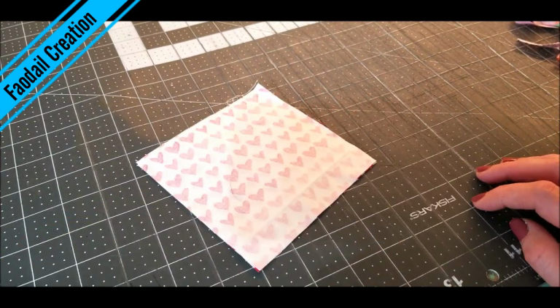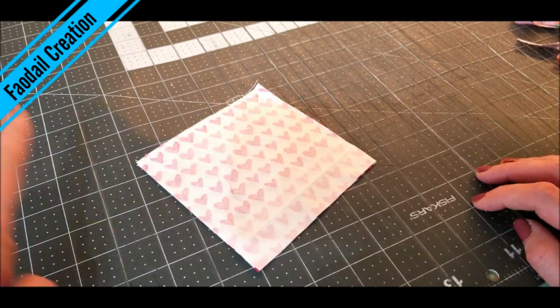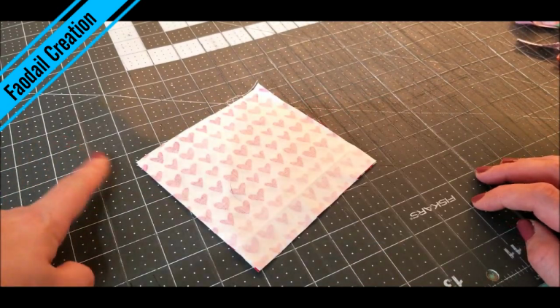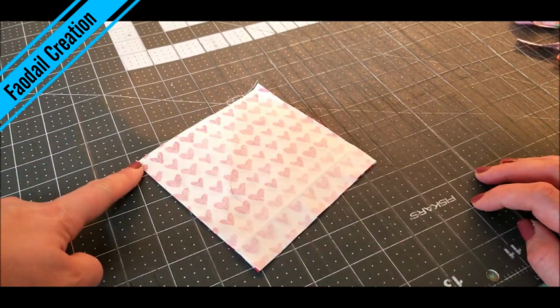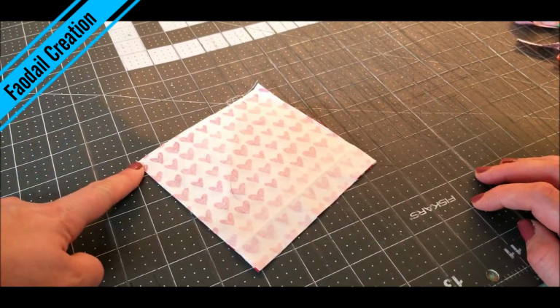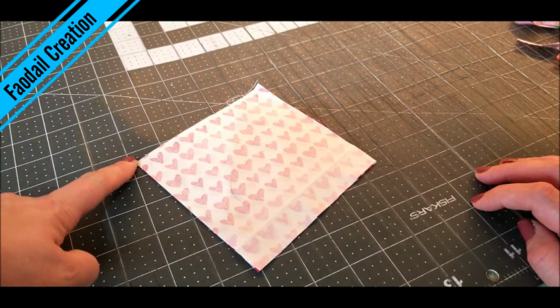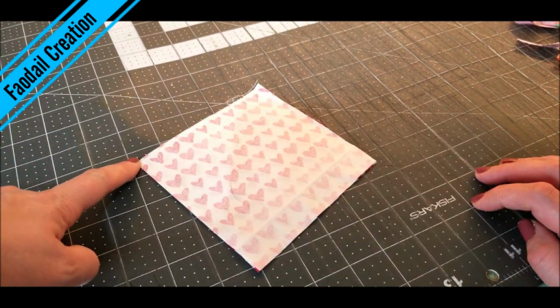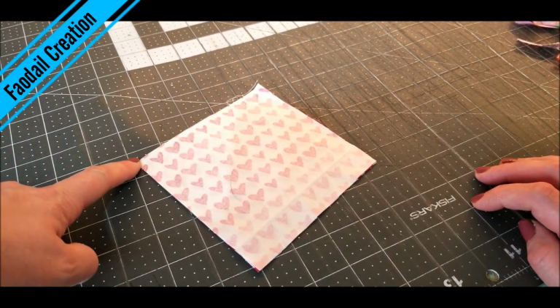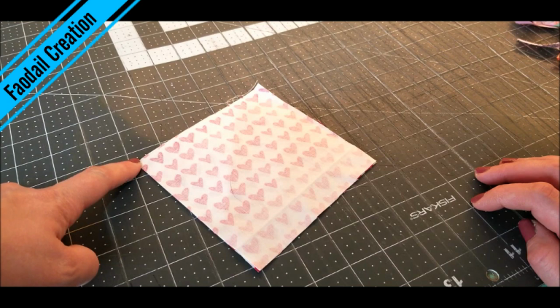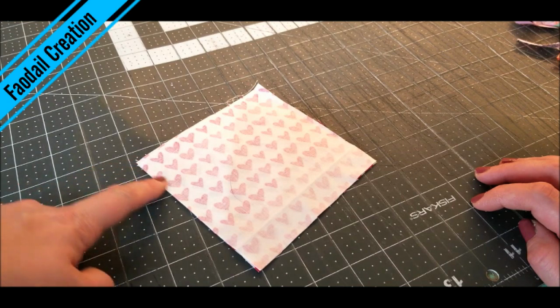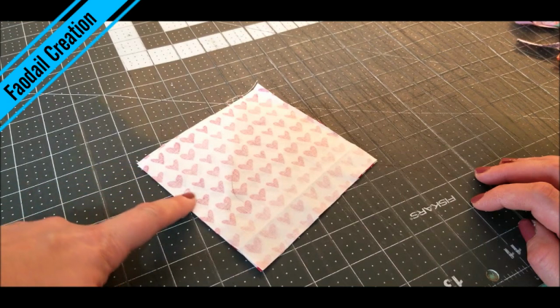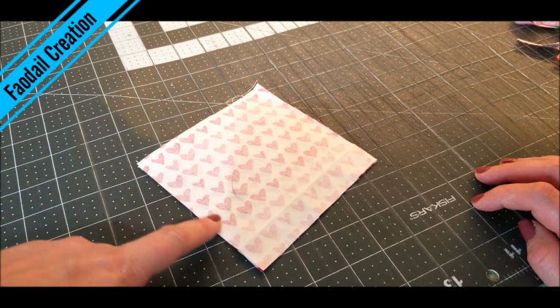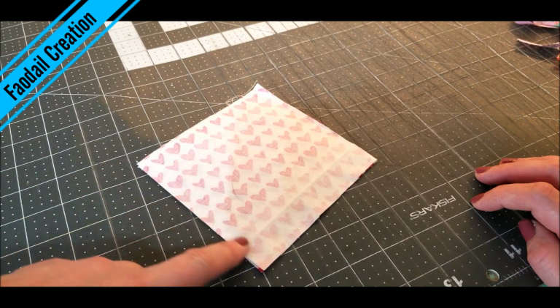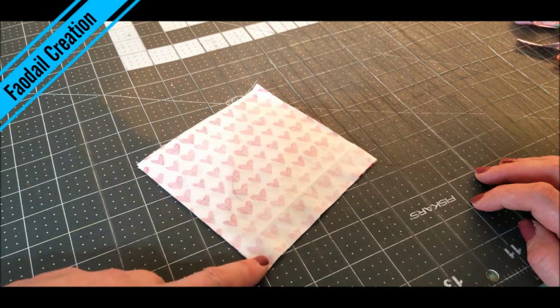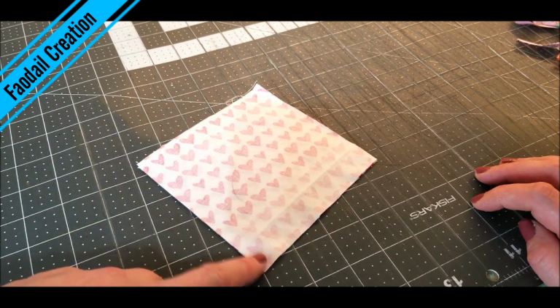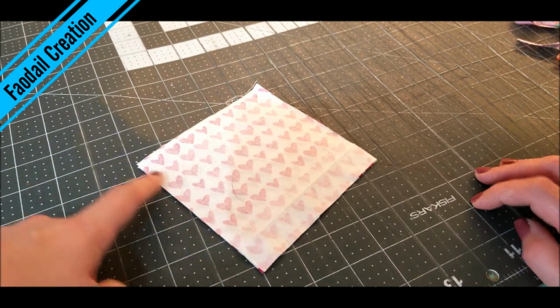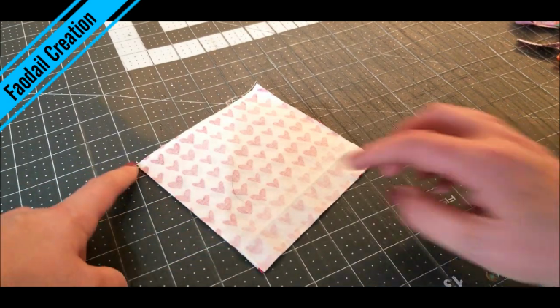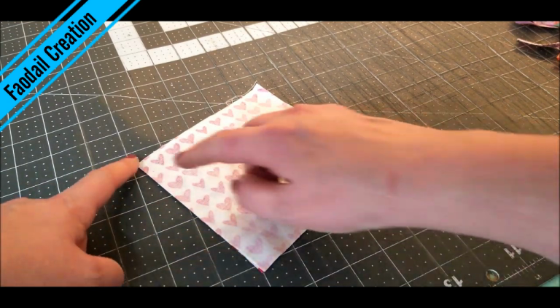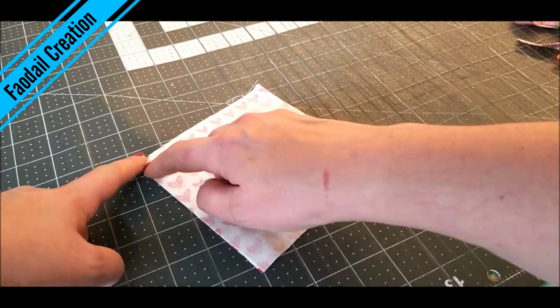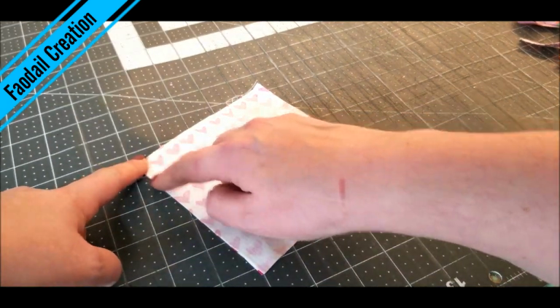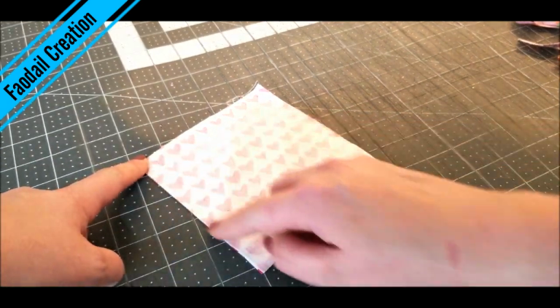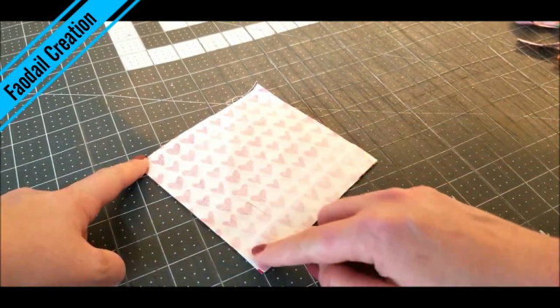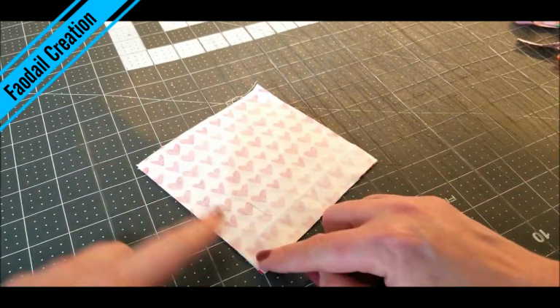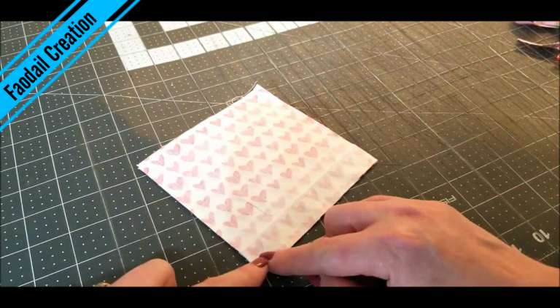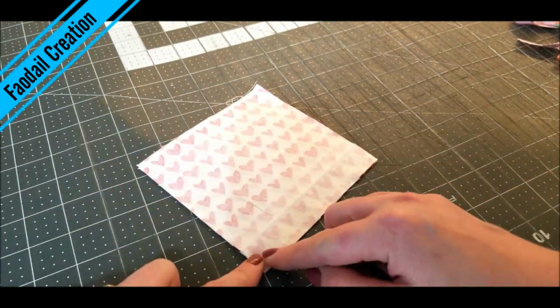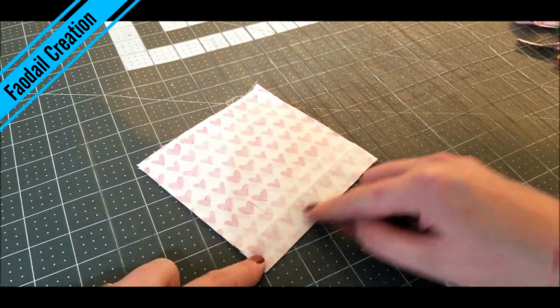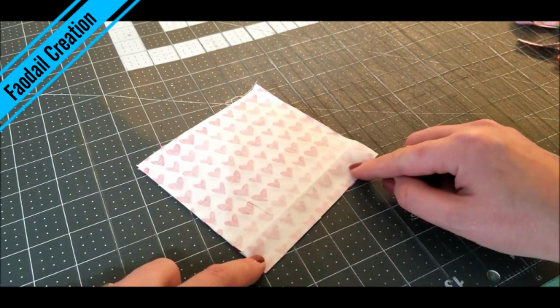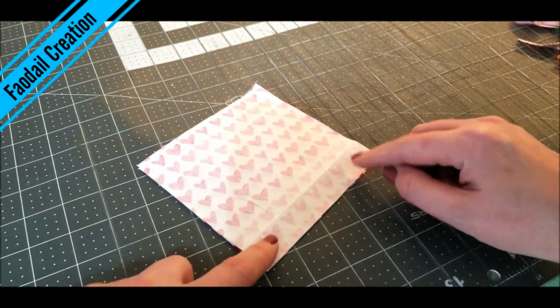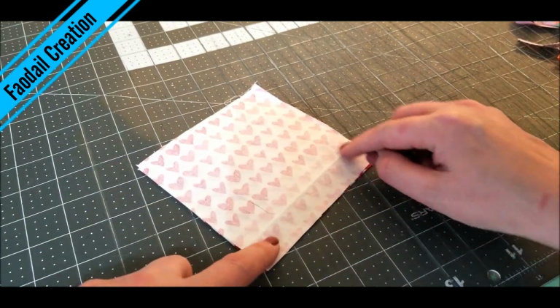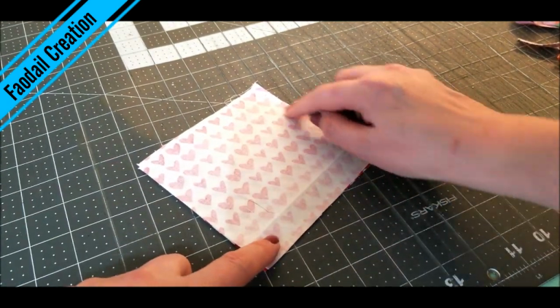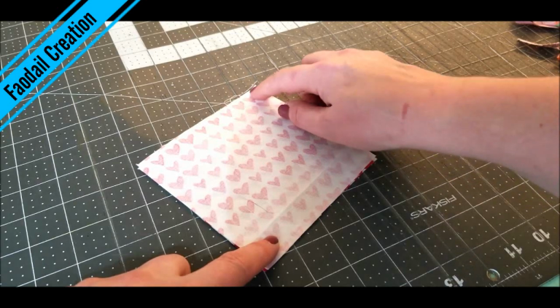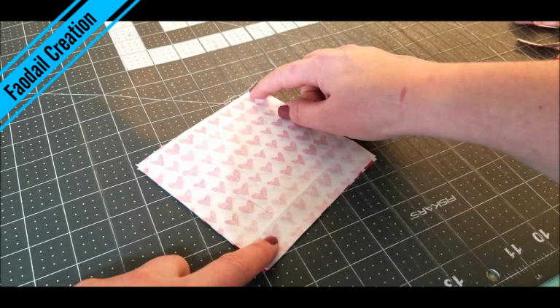Now what we are going to do is sew a U shape. We are going to go all the way down here, across, and then up.